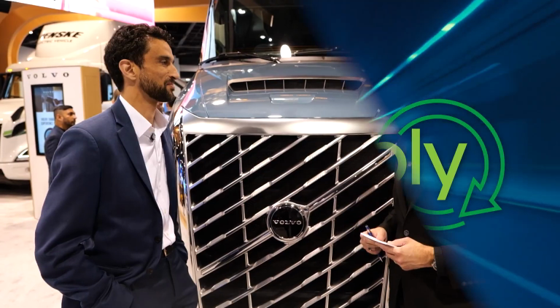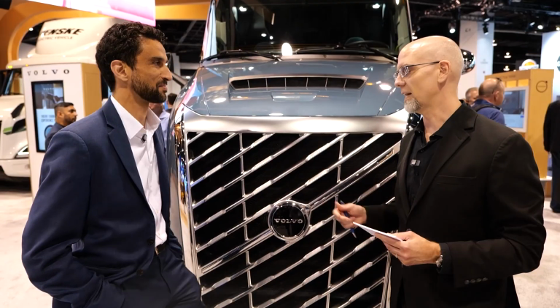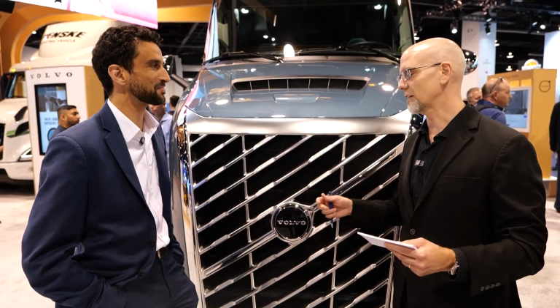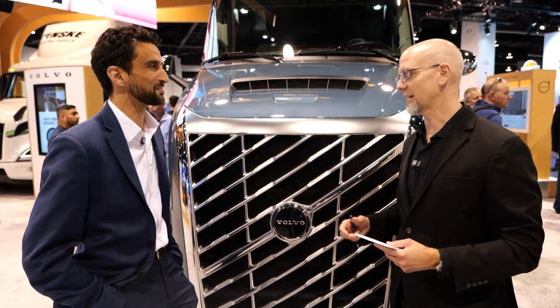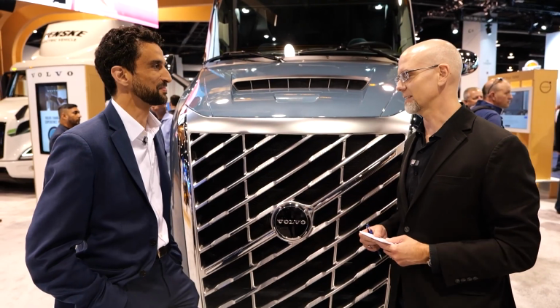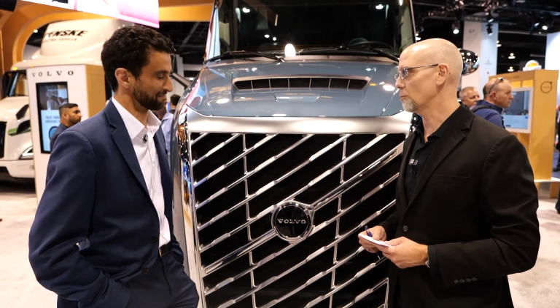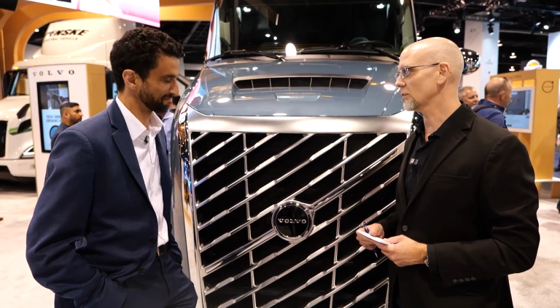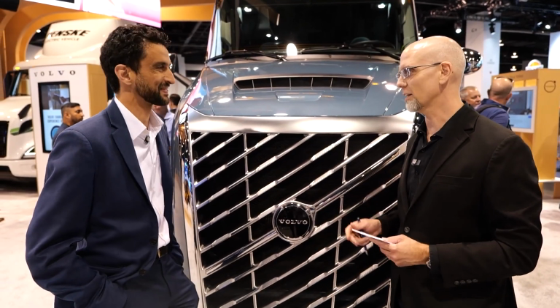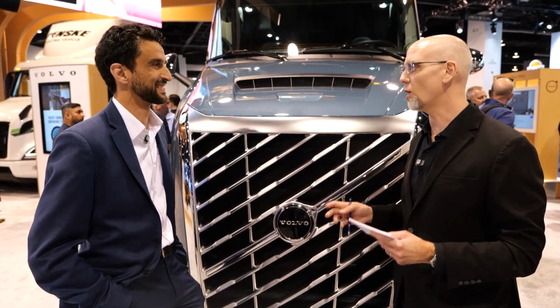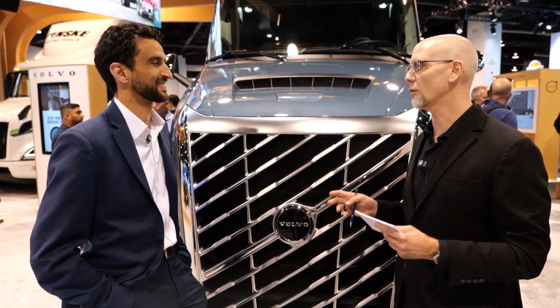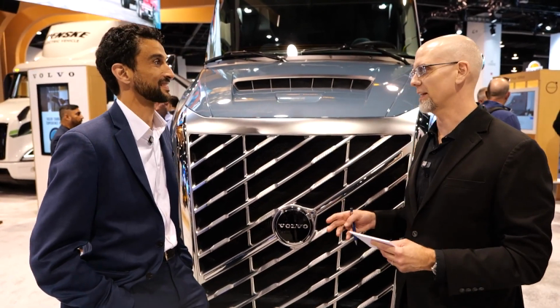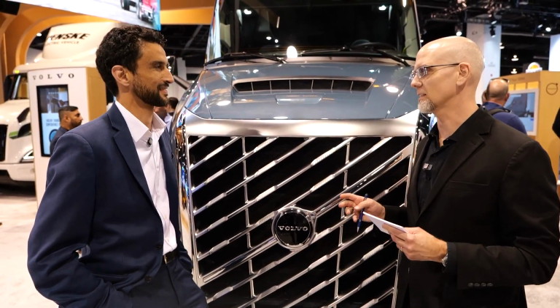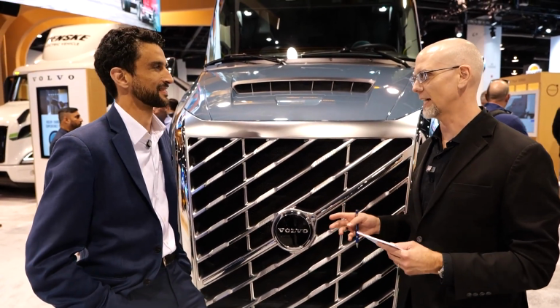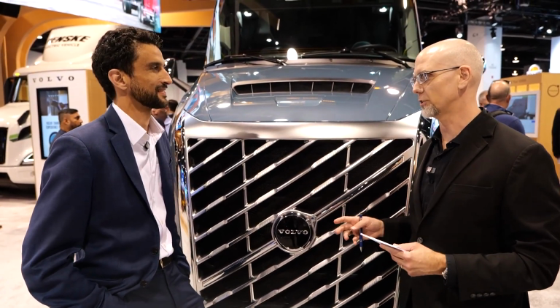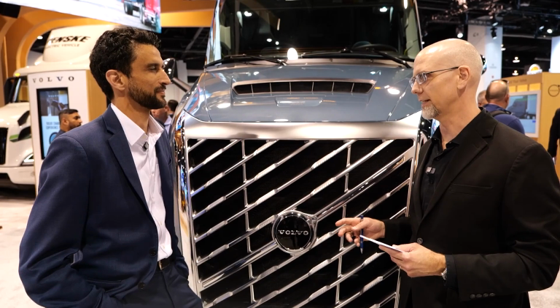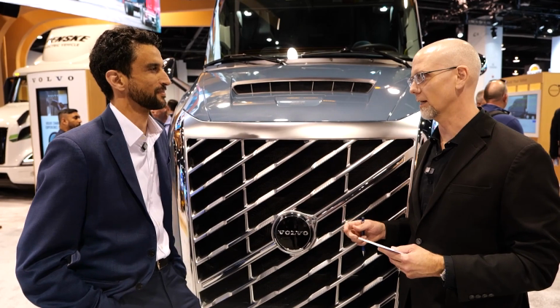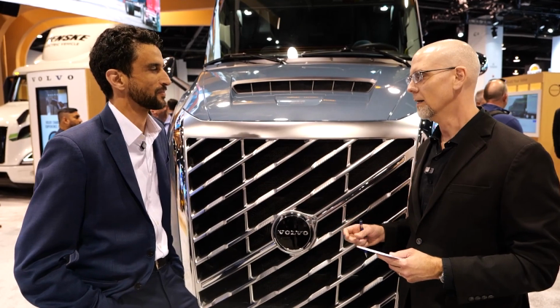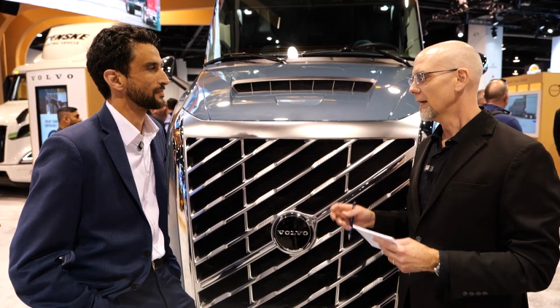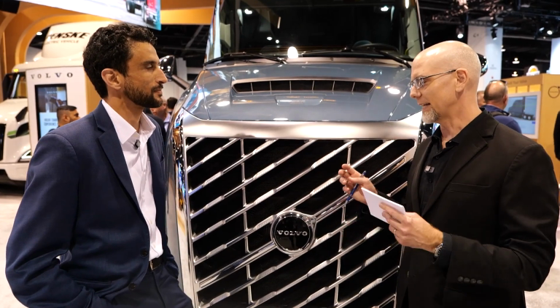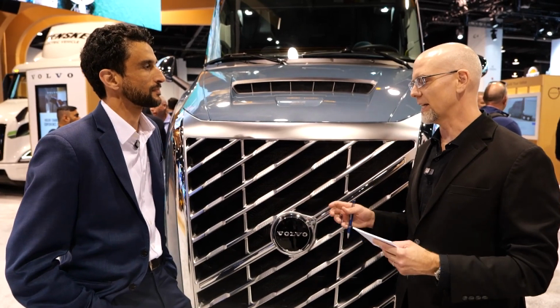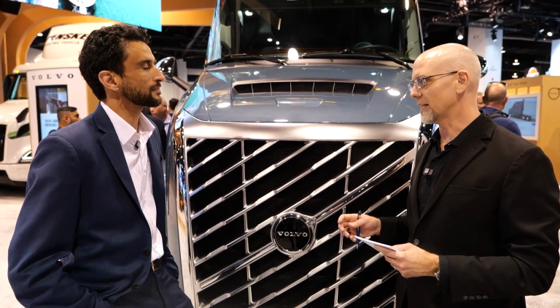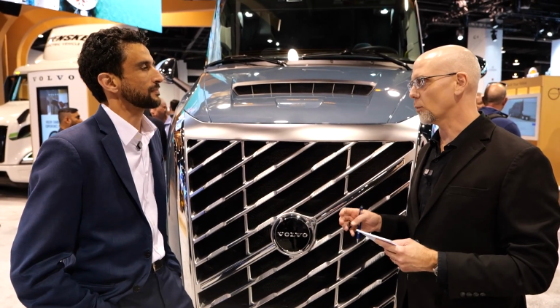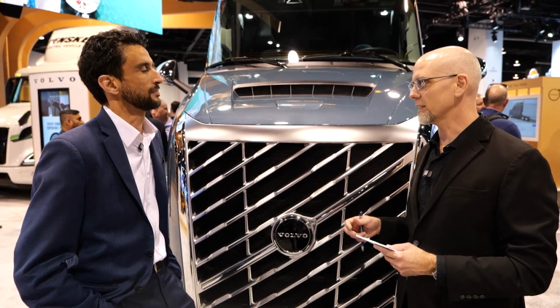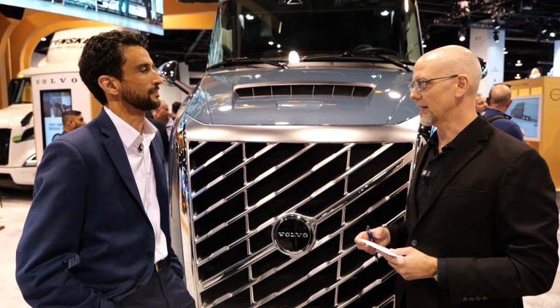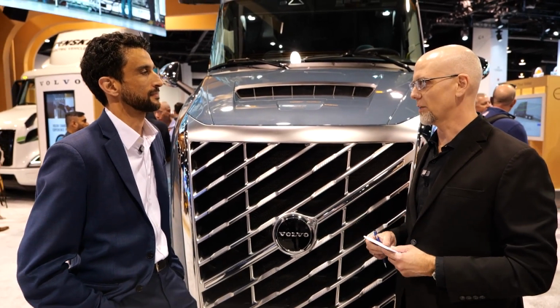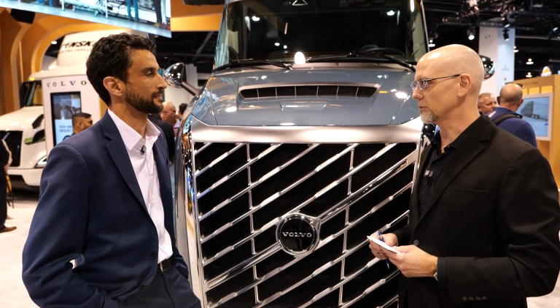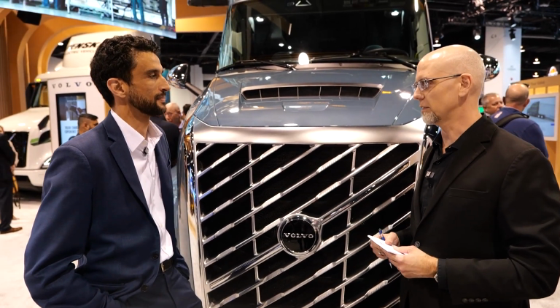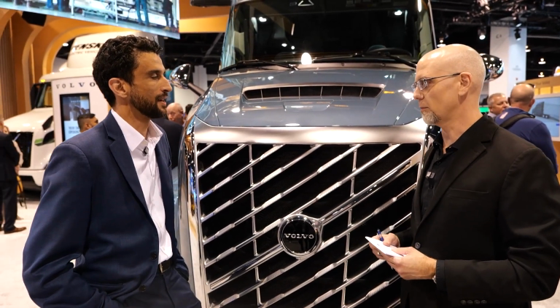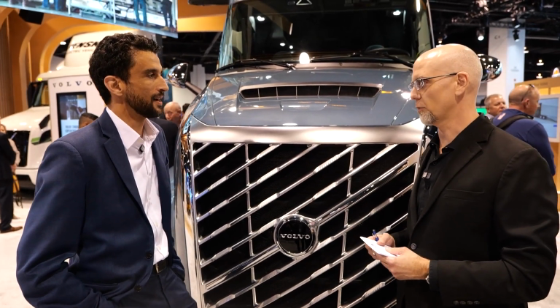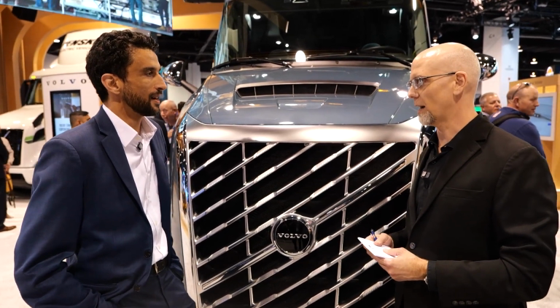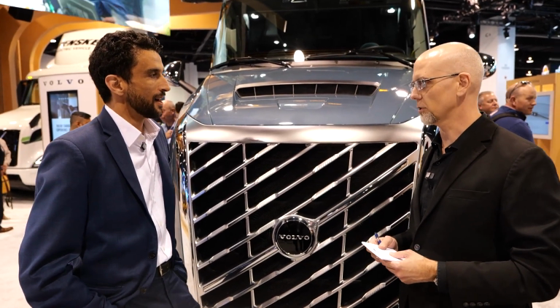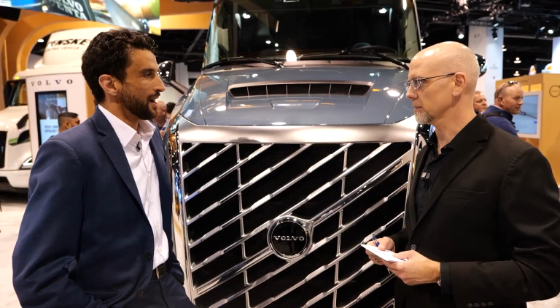Mehdi, thanks for taking the time. We're talking all things hydrogen here. Can you give me an update on where we stand with hydrogen development for powertrains?